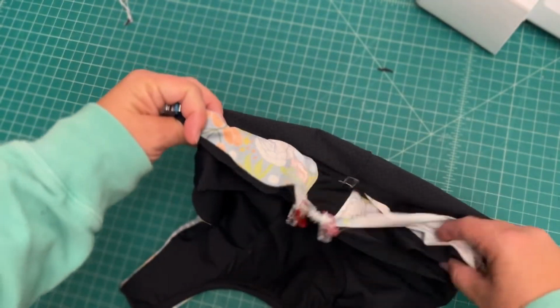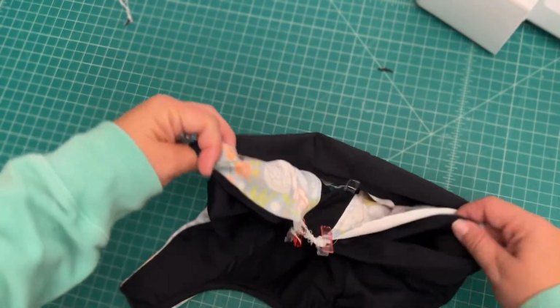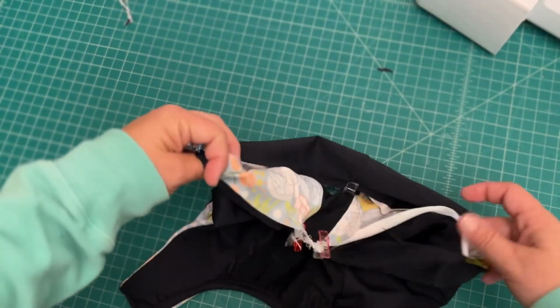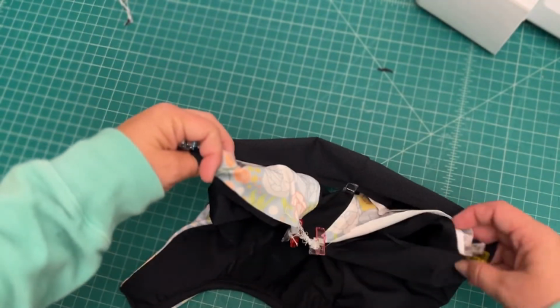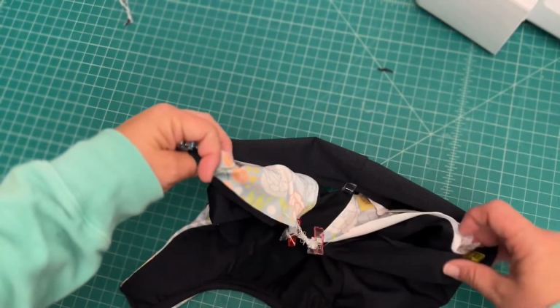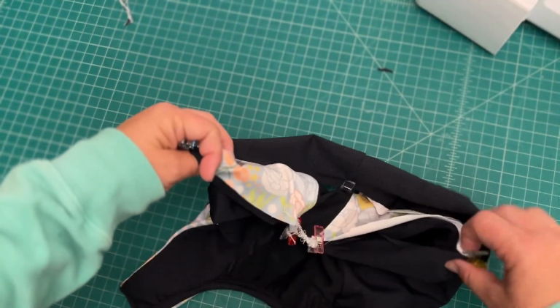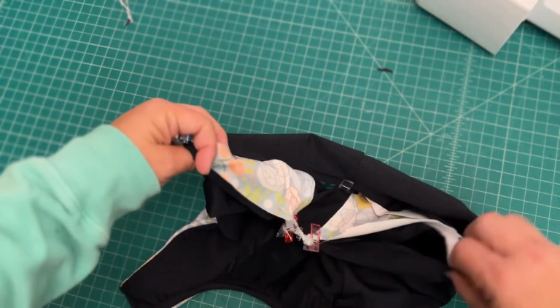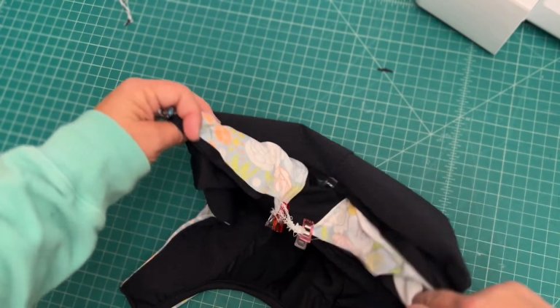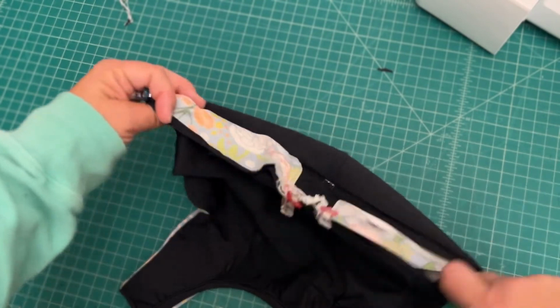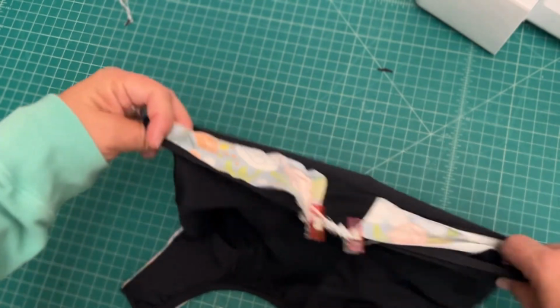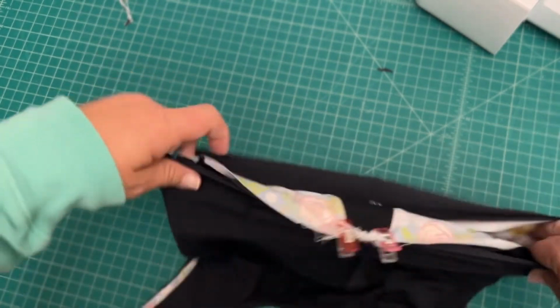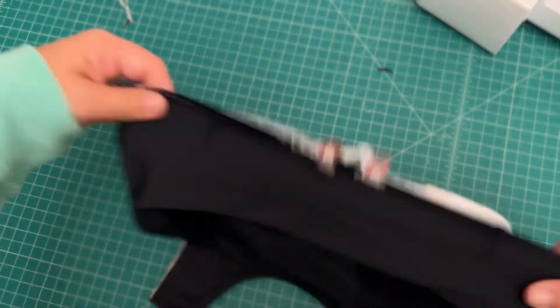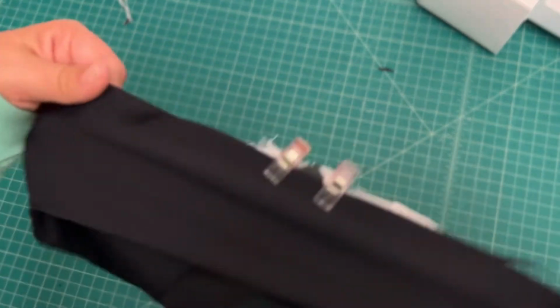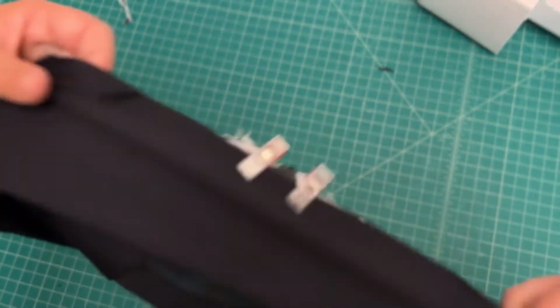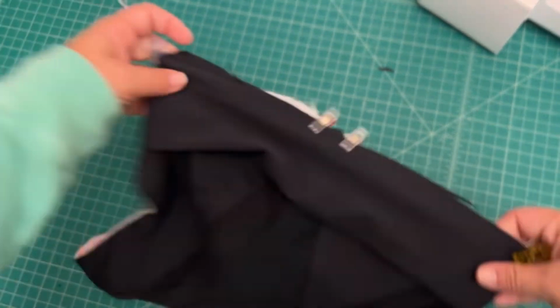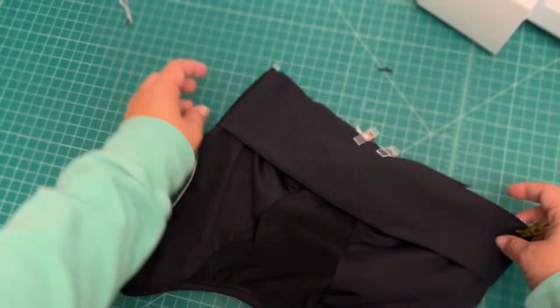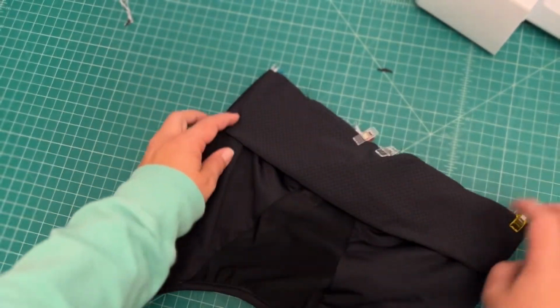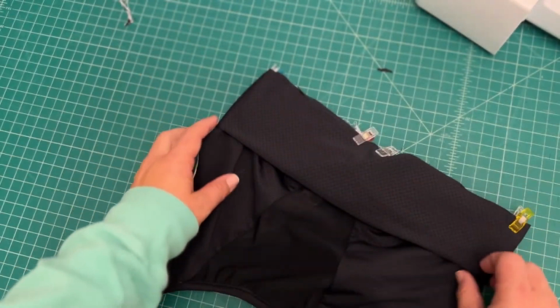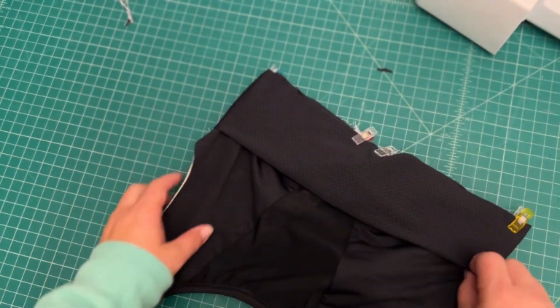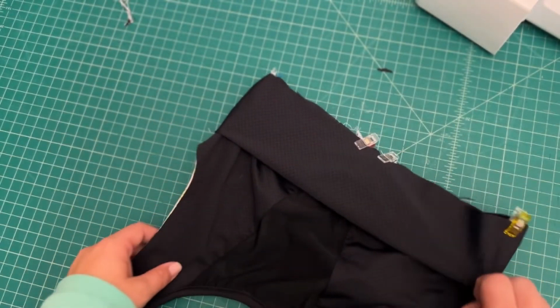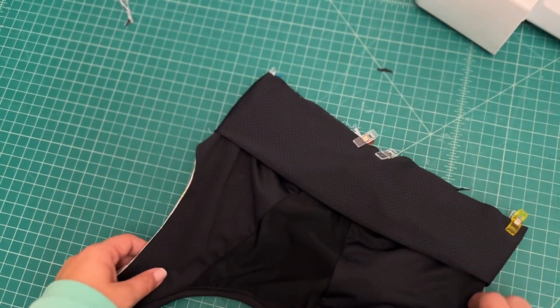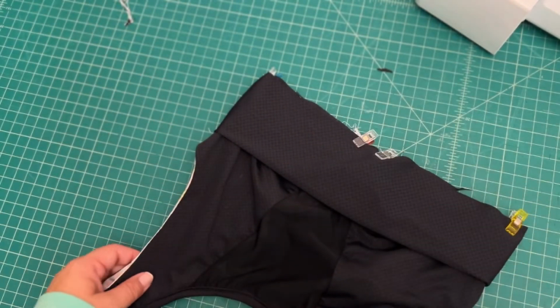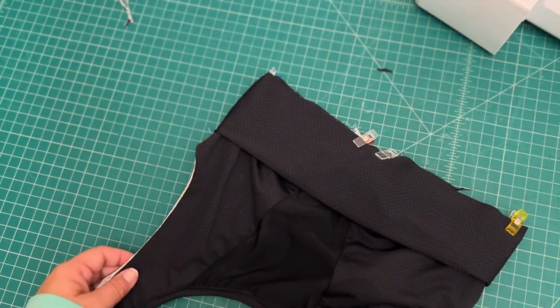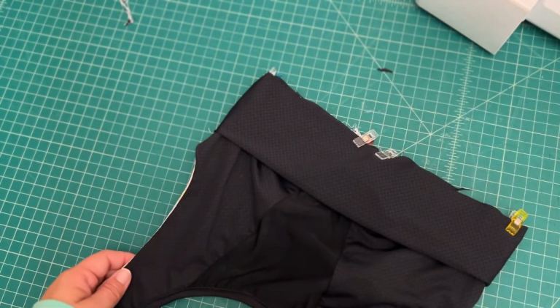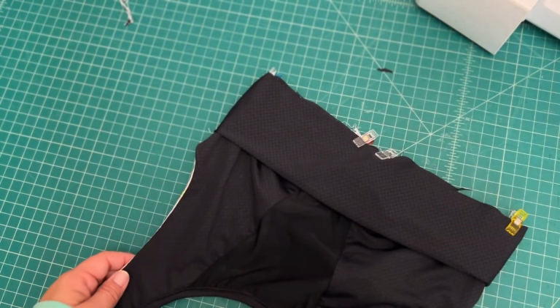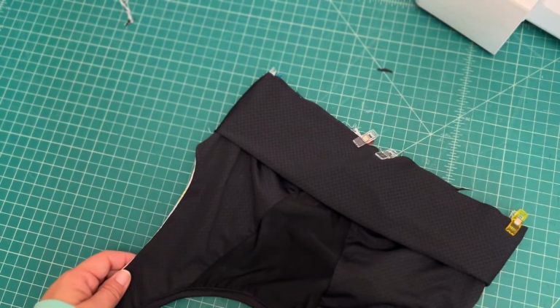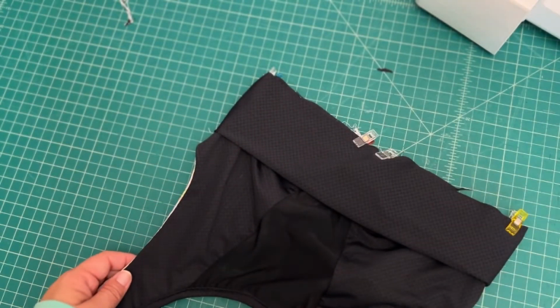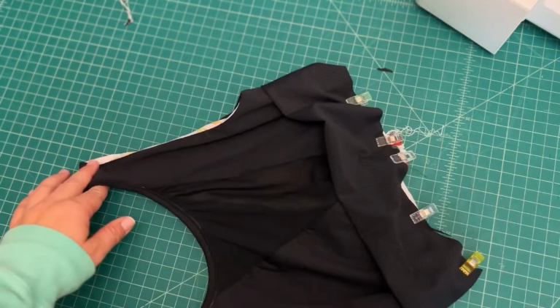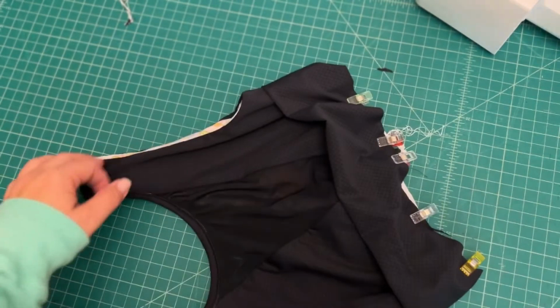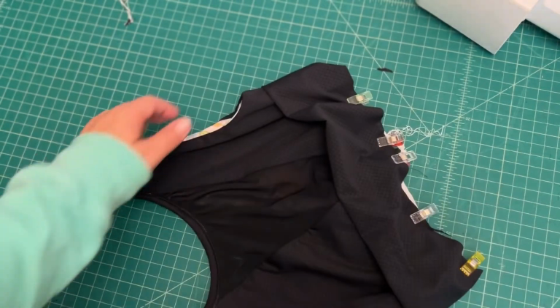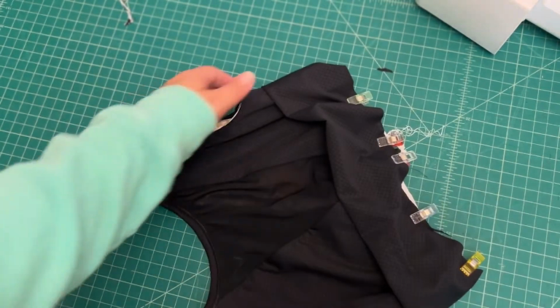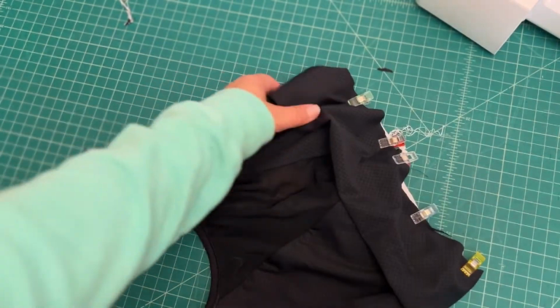I just put a few extra clips in place and then I'm going to stitch that up with a 3/8 inch seam allowance.